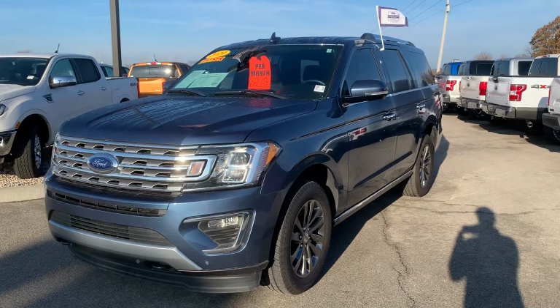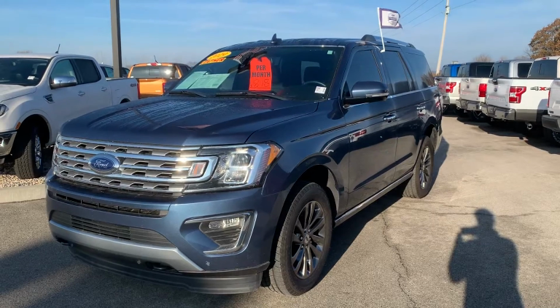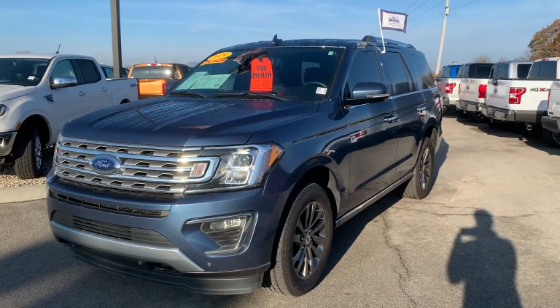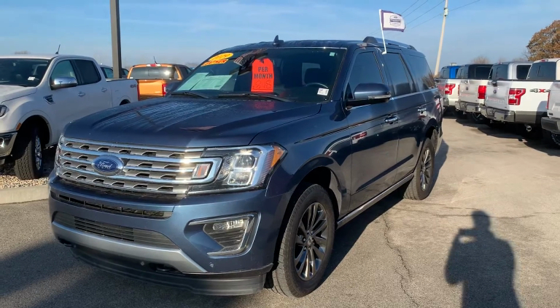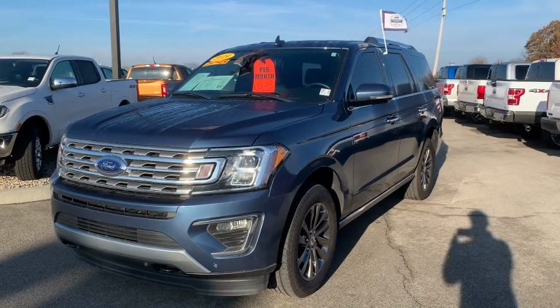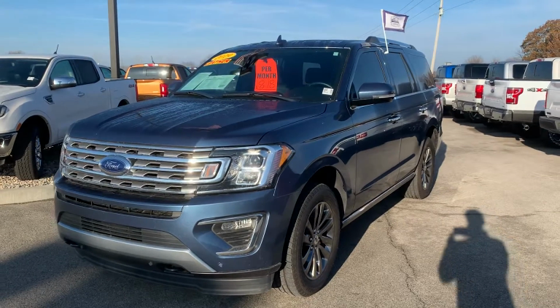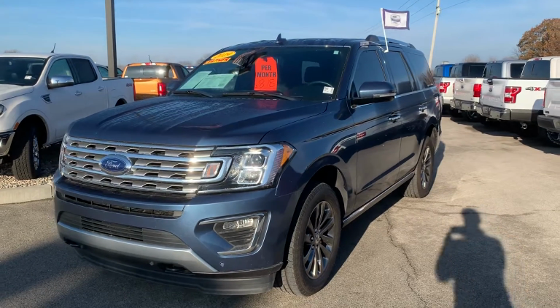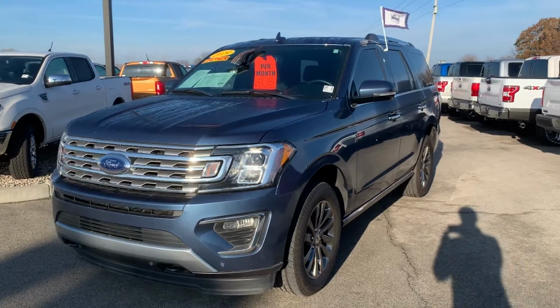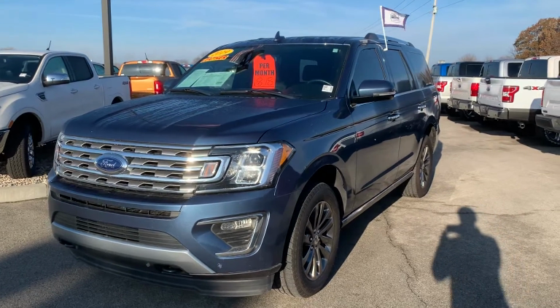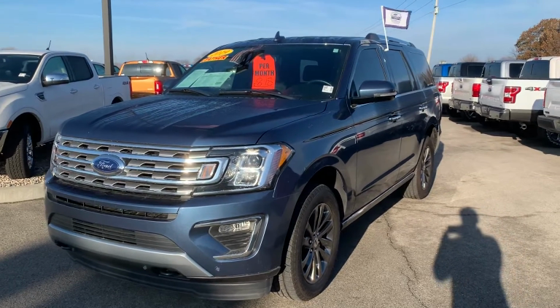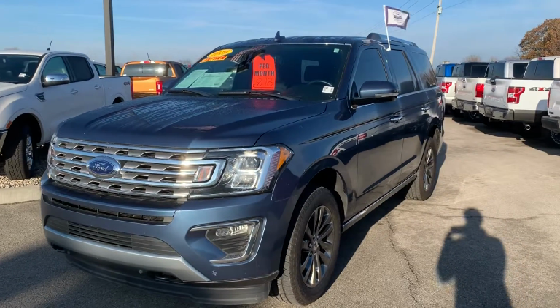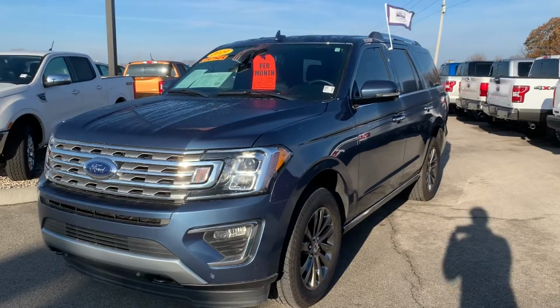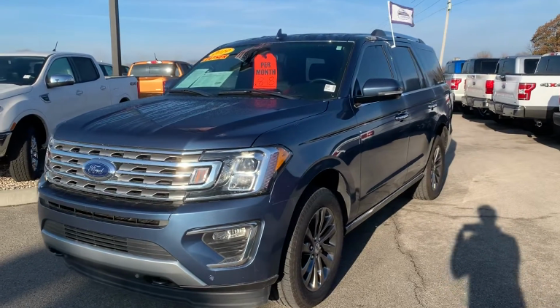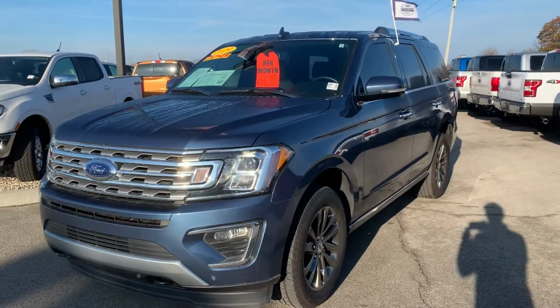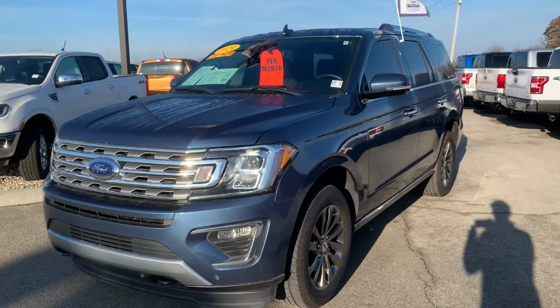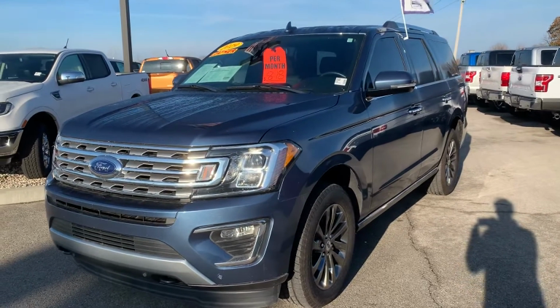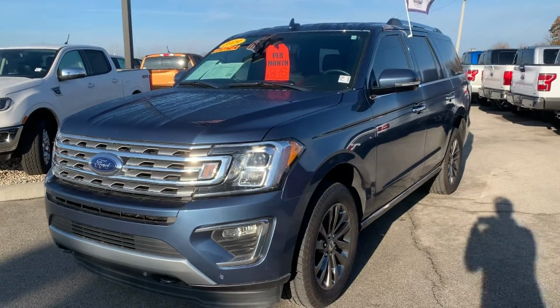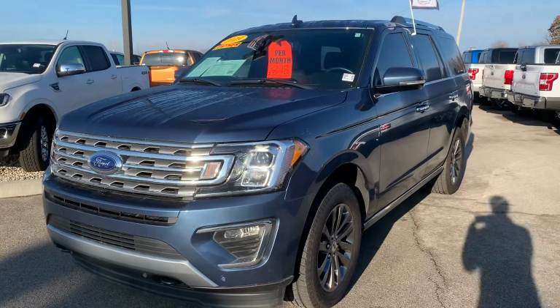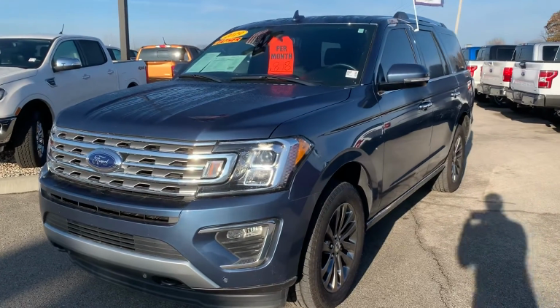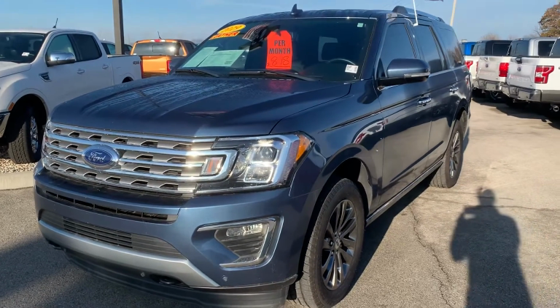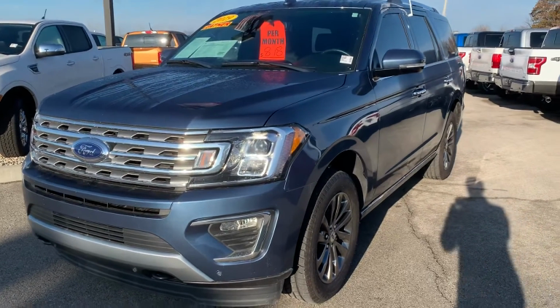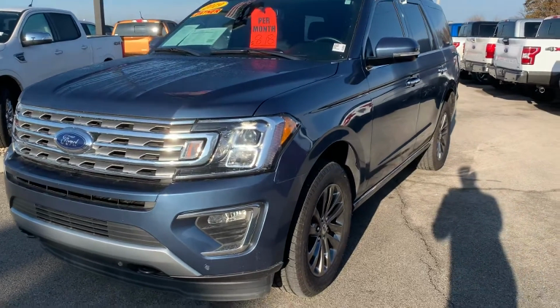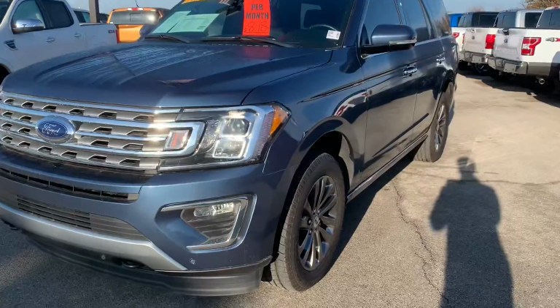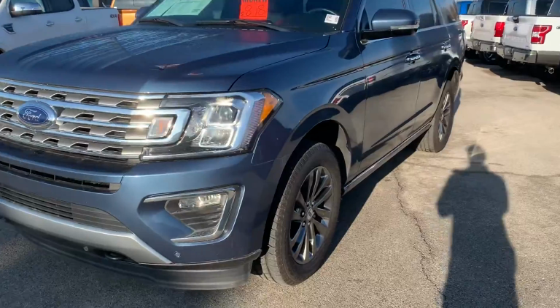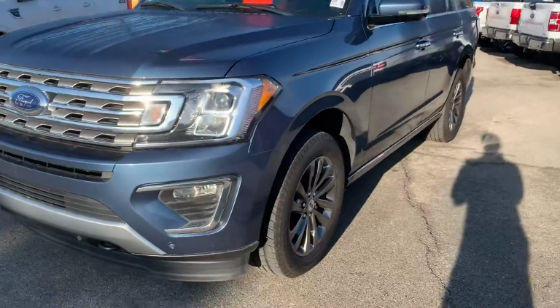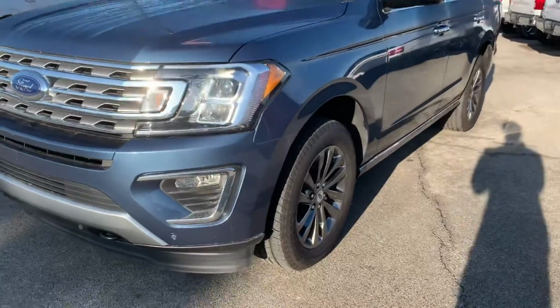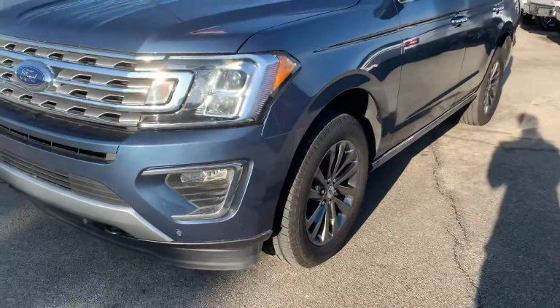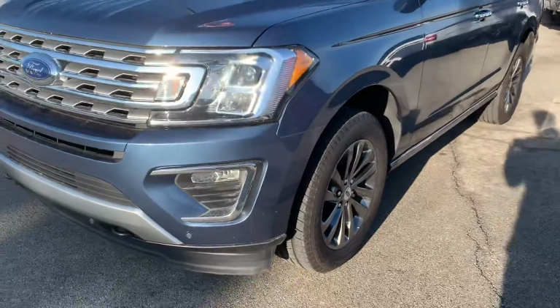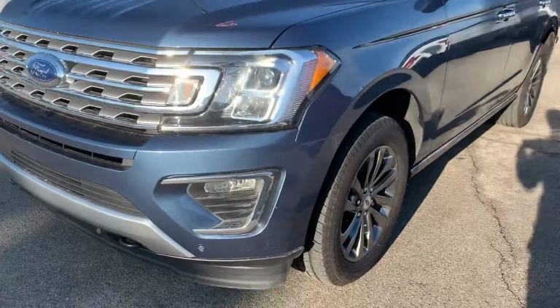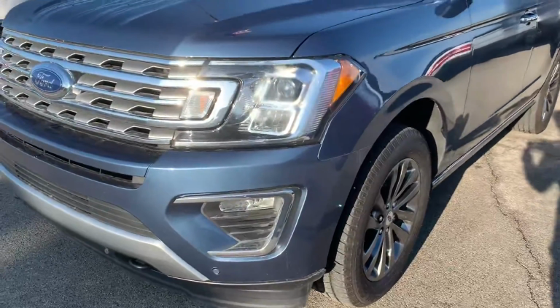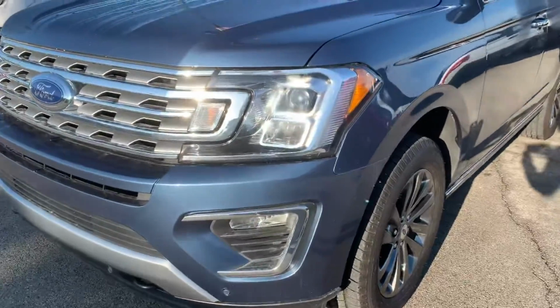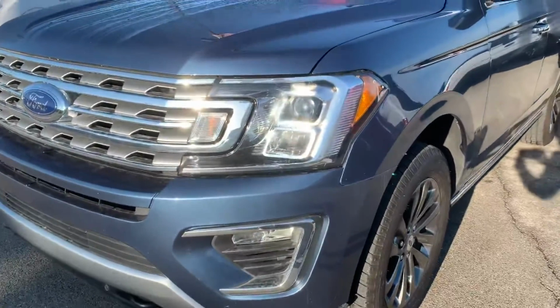This is Mike Lair with Bill Estes Ford in Brownsburg, and this is the 2019 Ford Expedition. I'll do a quick walk around and show you some of the features.